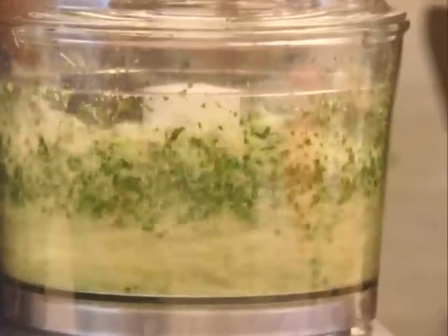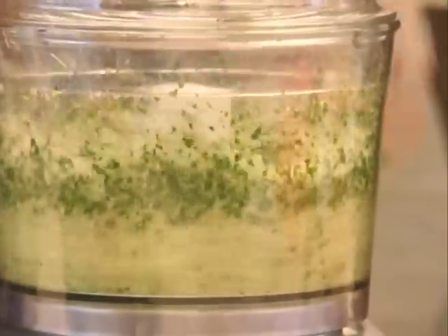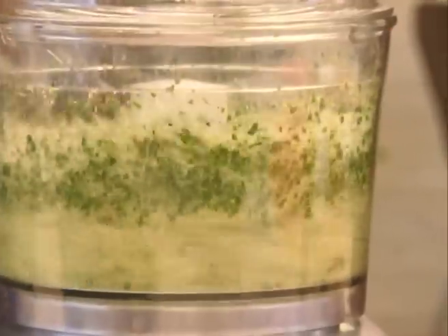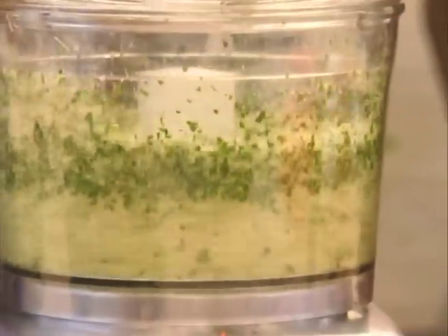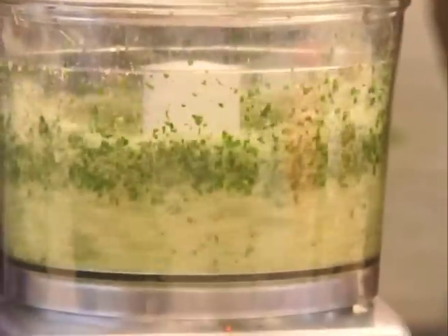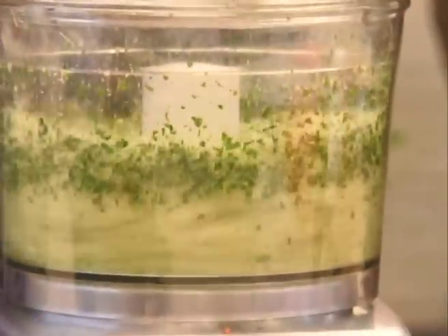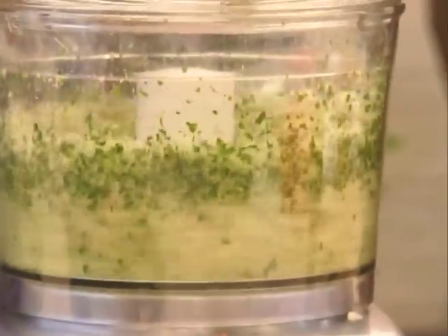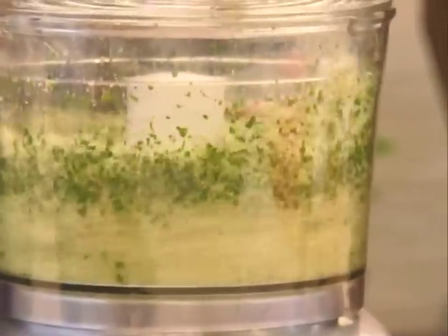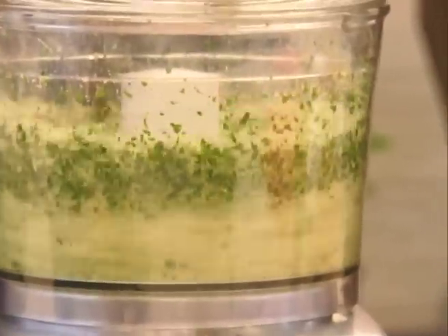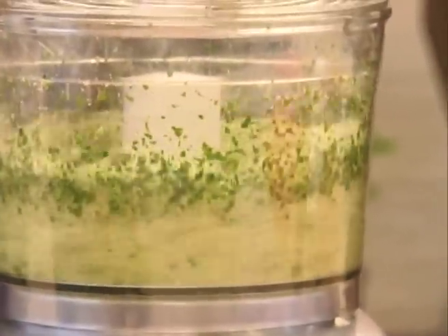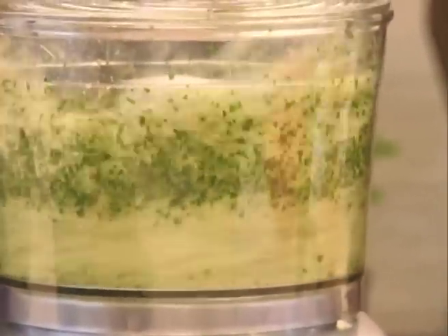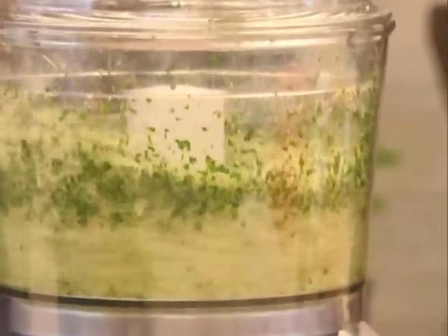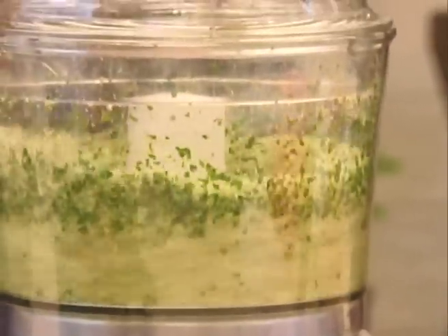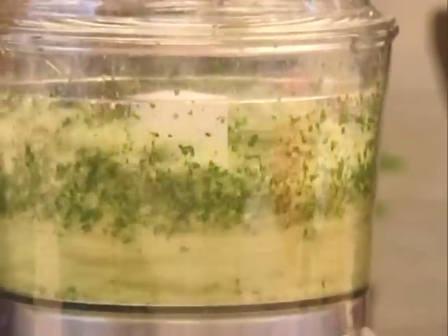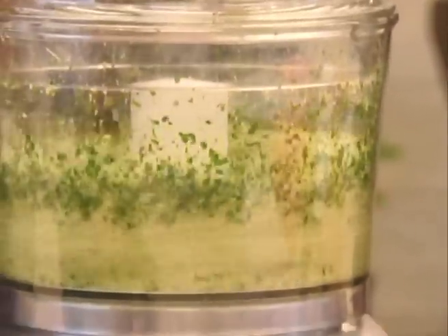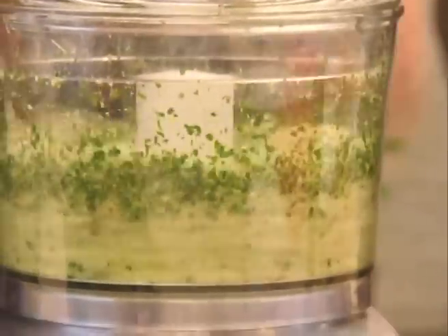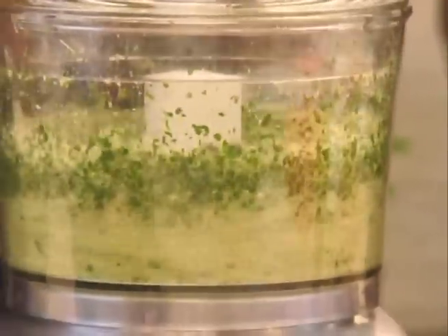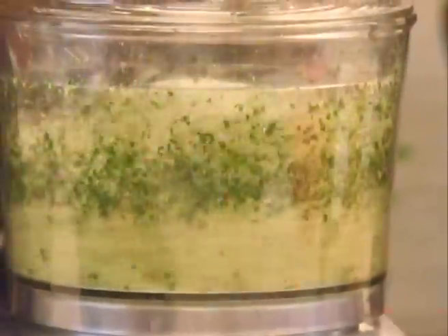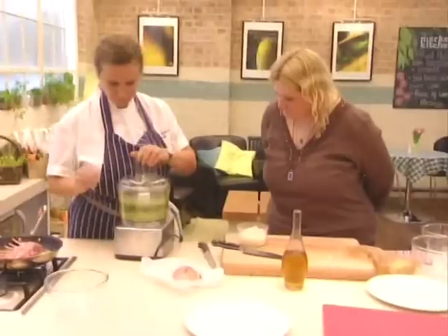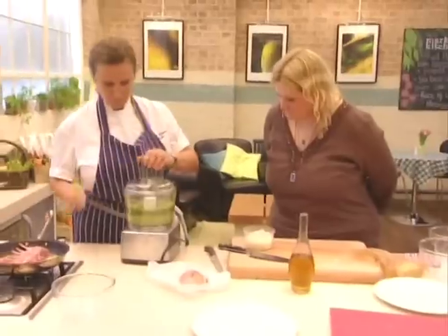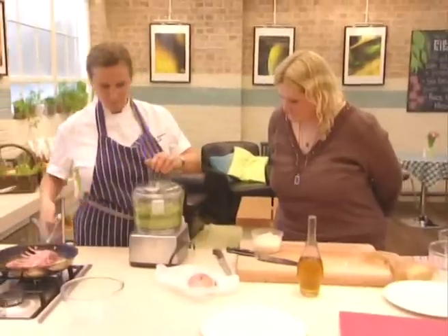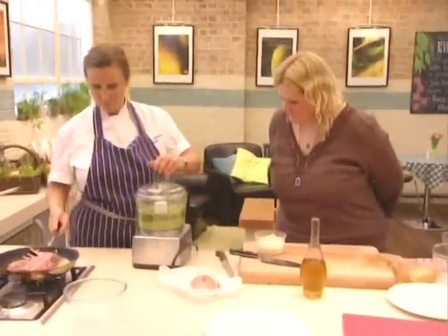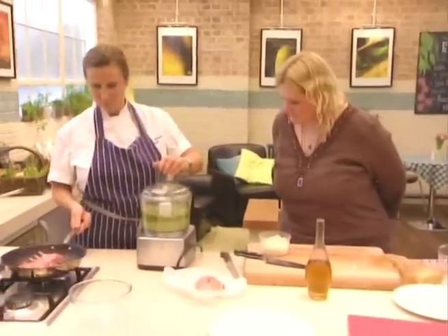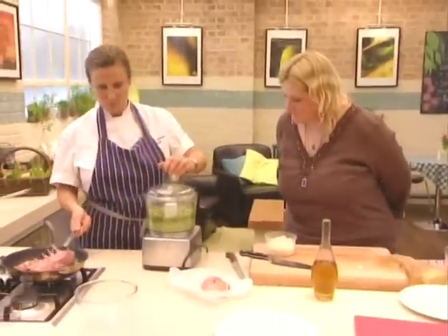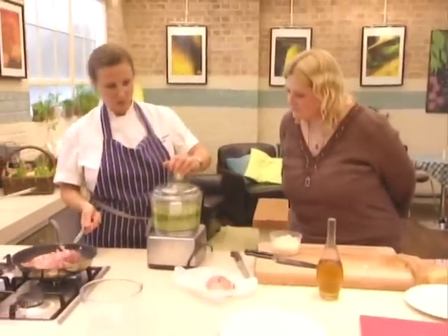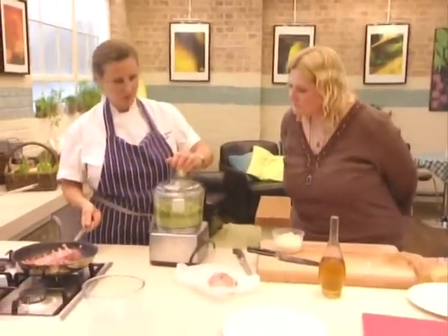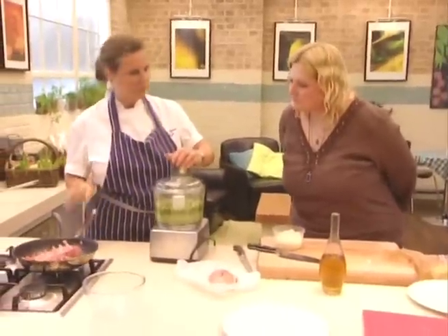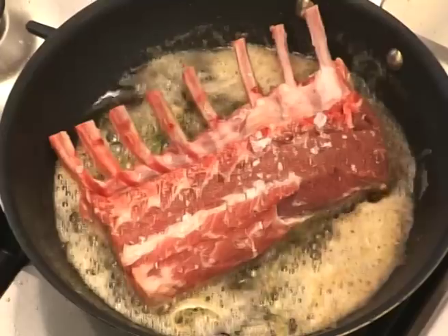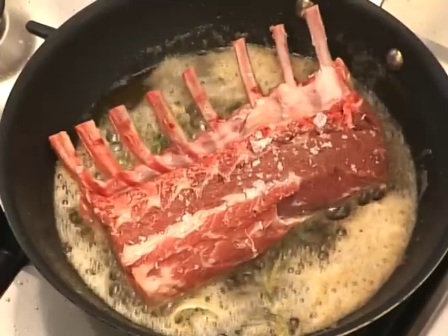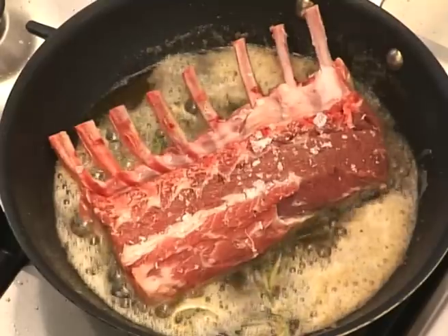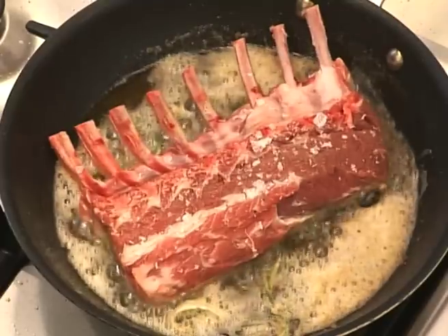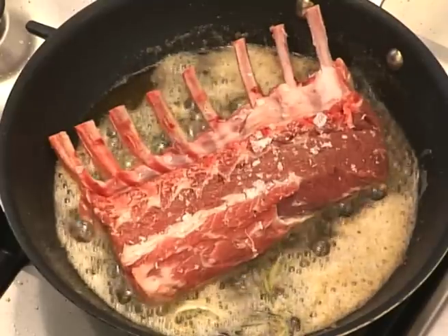And then you're going to add this lovely herb crust. Got any questions?